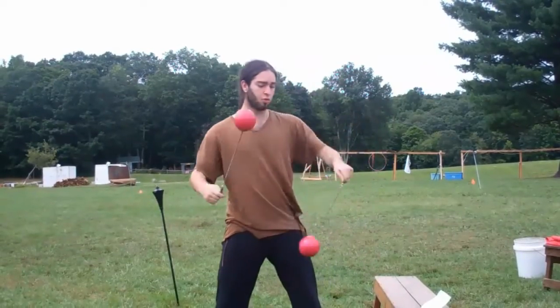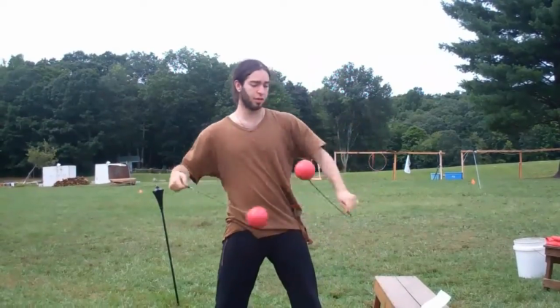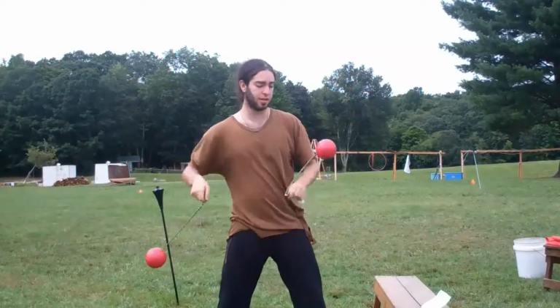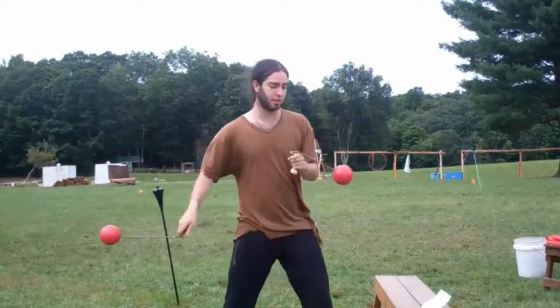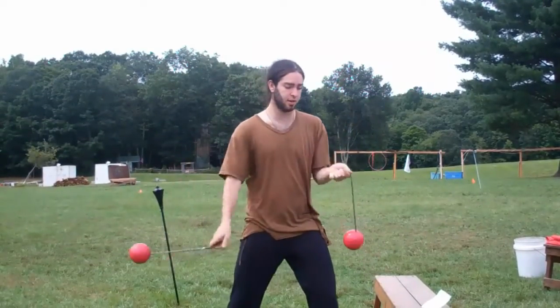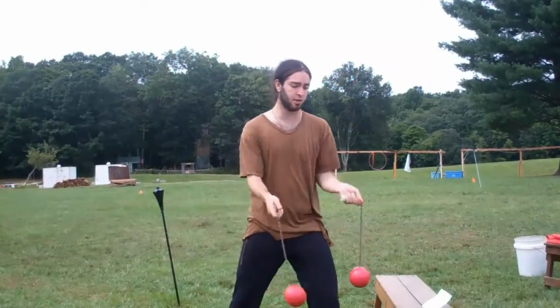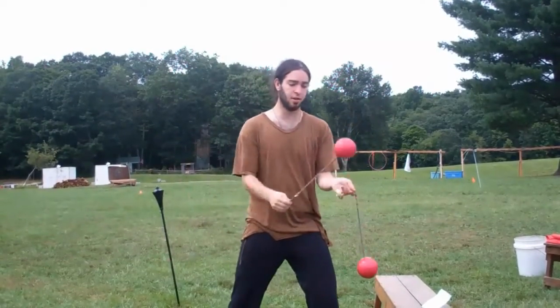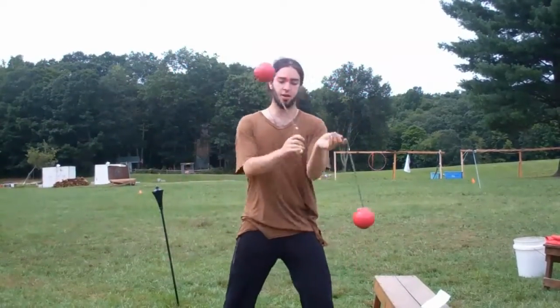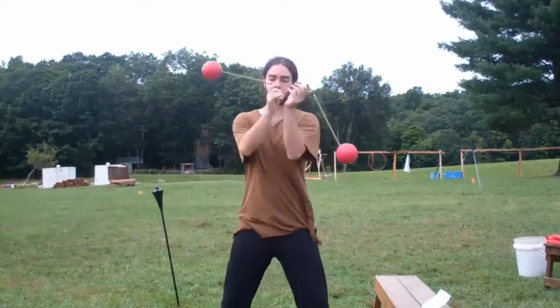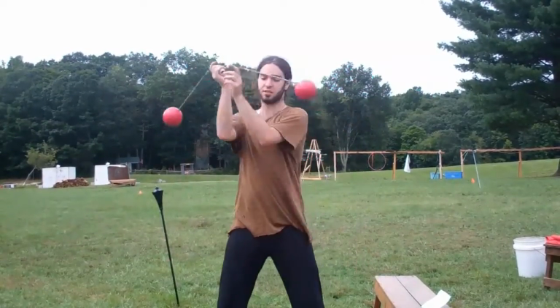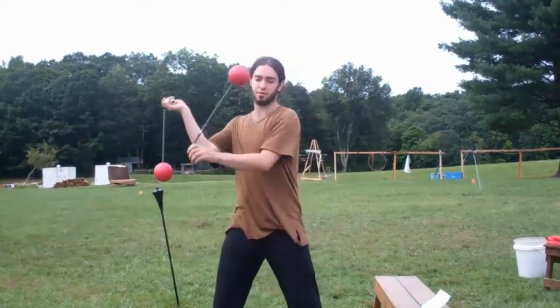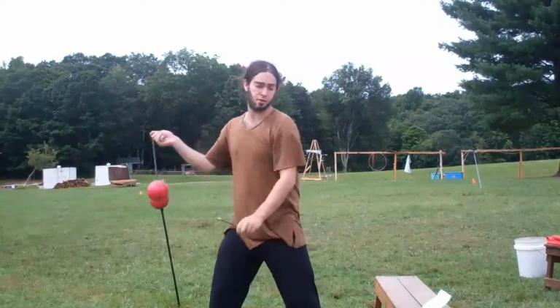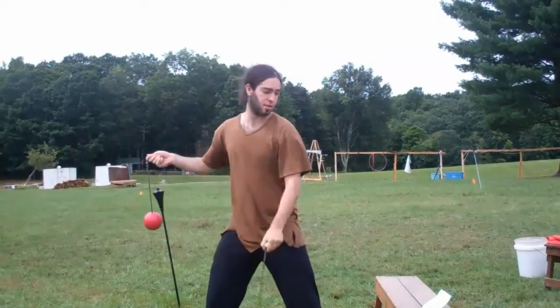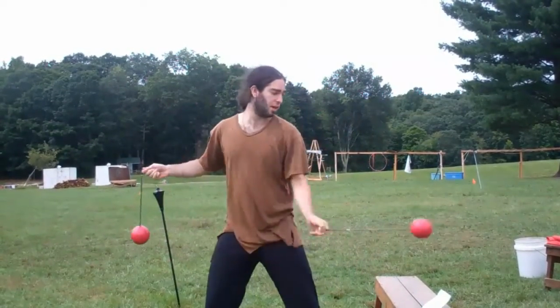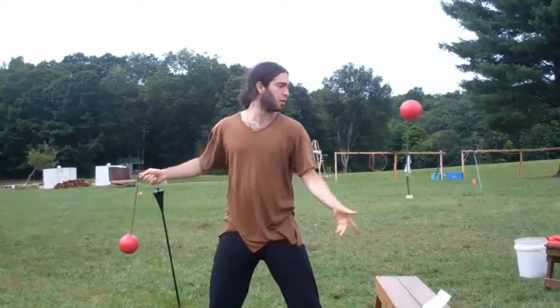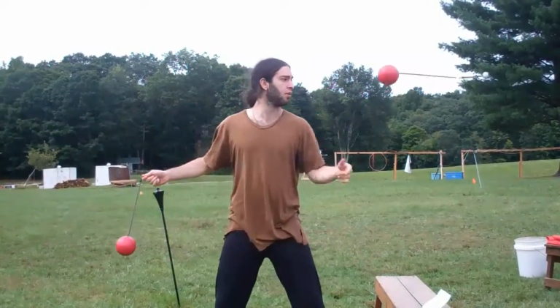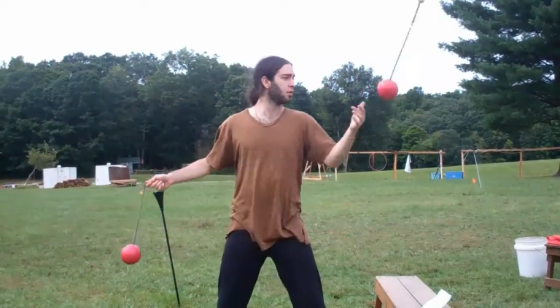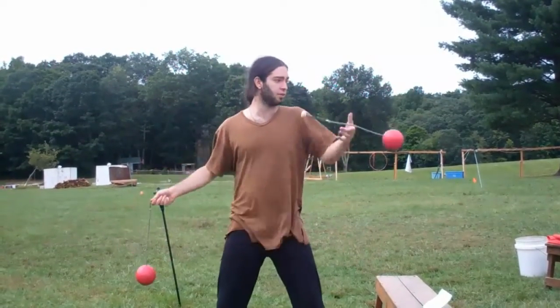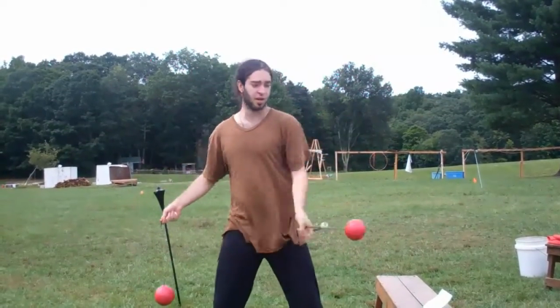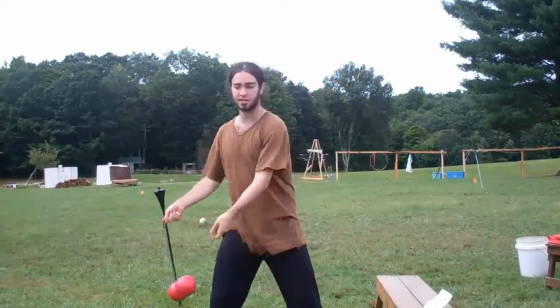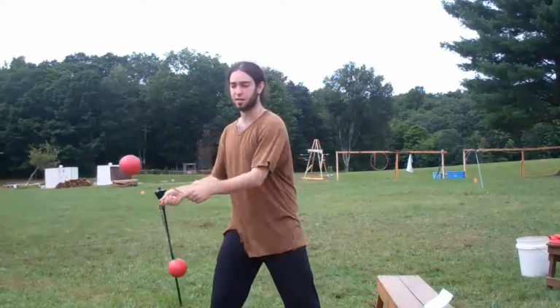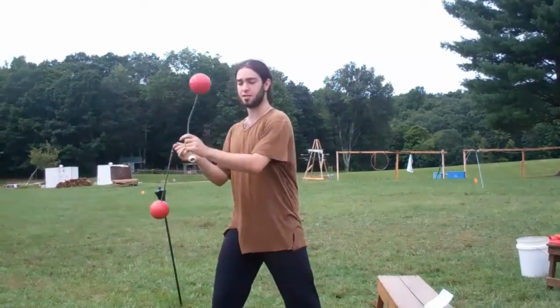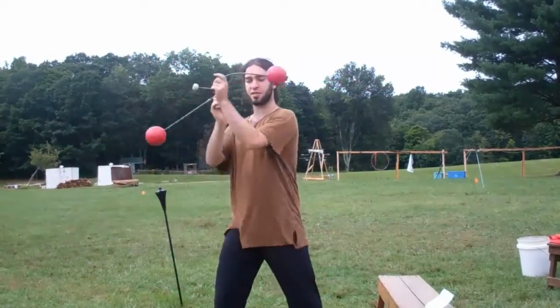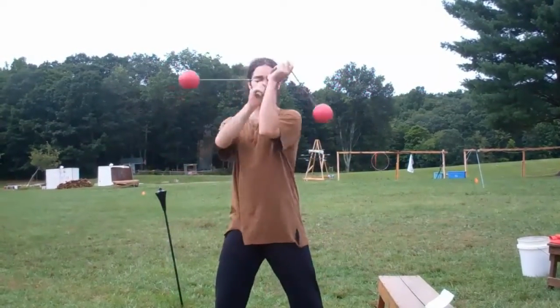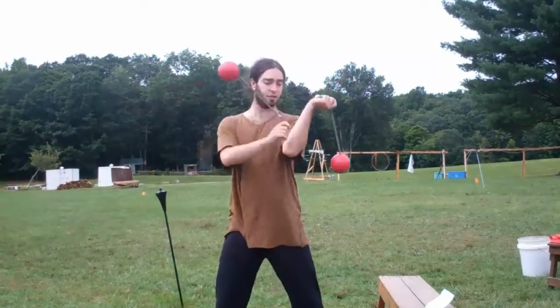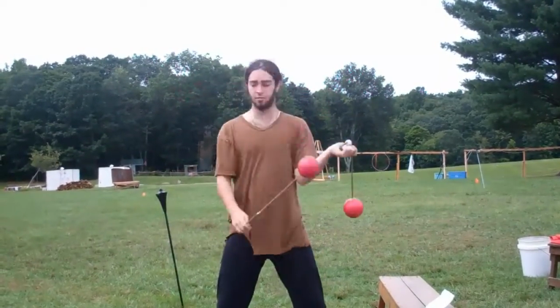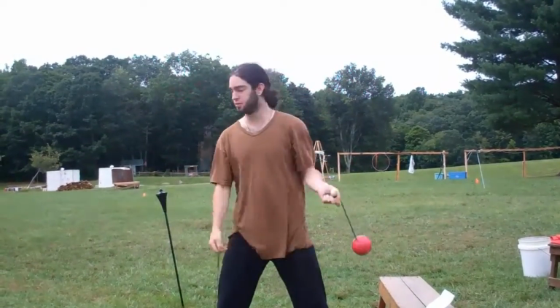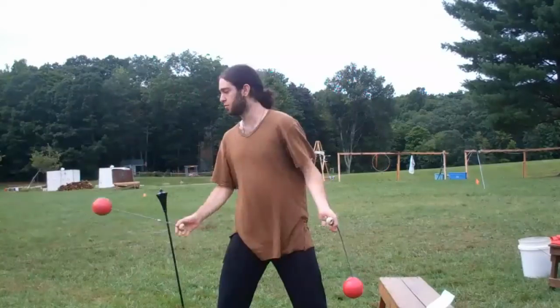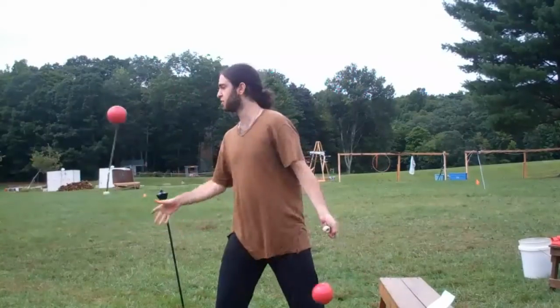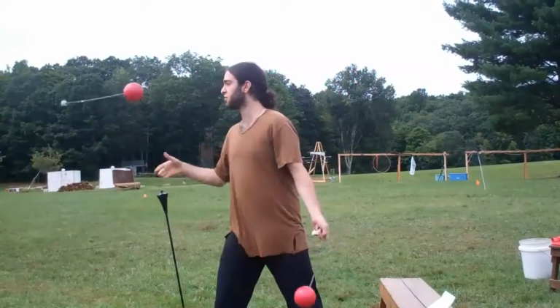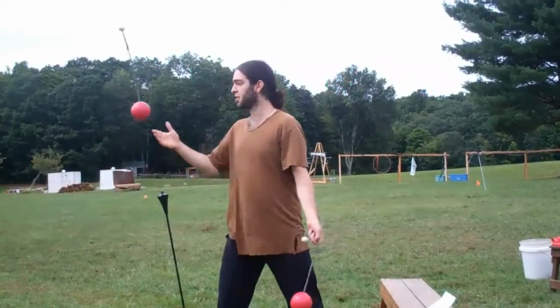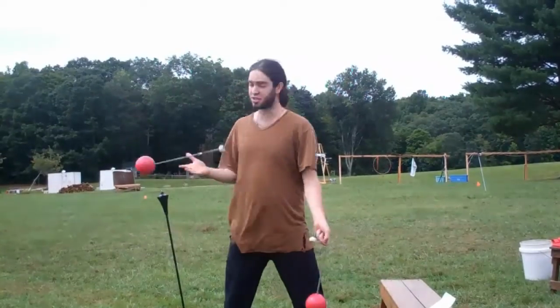We discovered that you can do a toss on either side to reverse the direction.